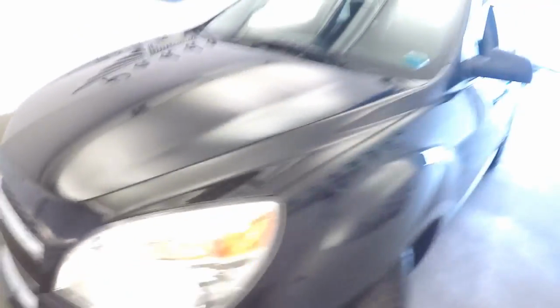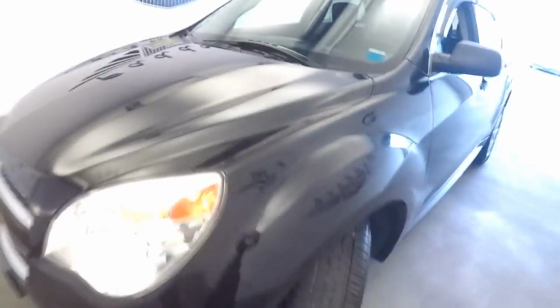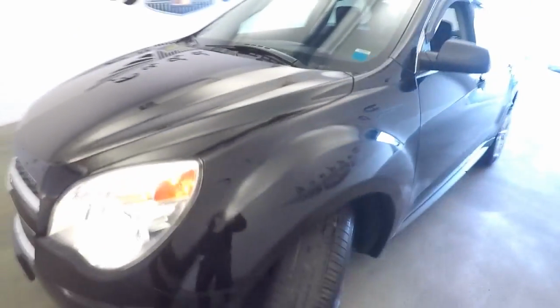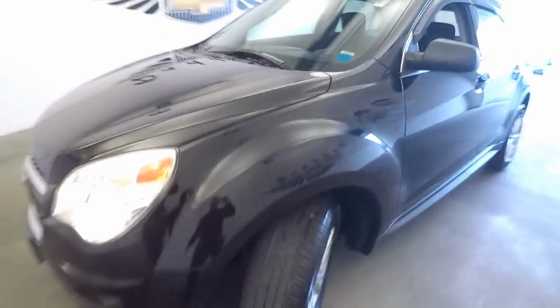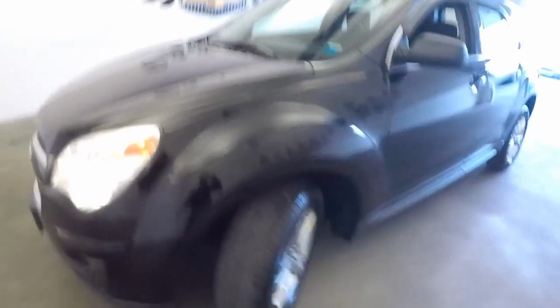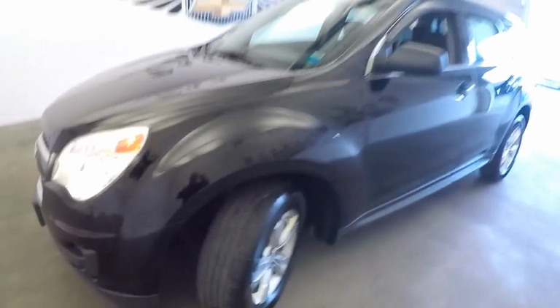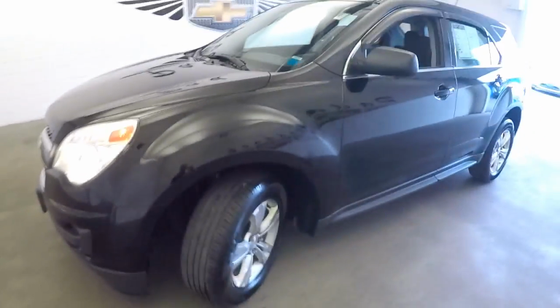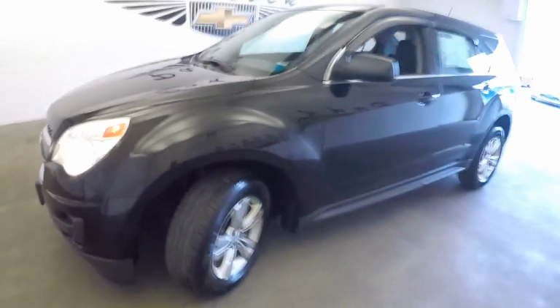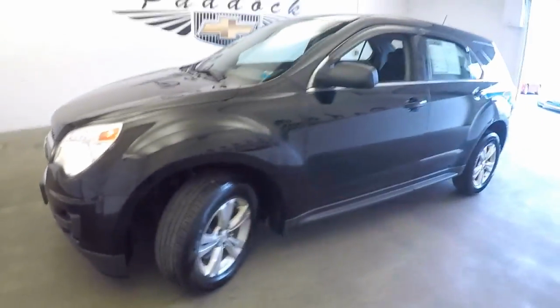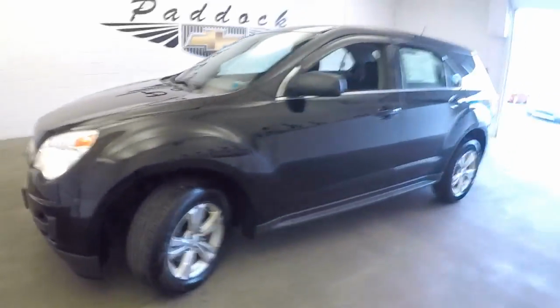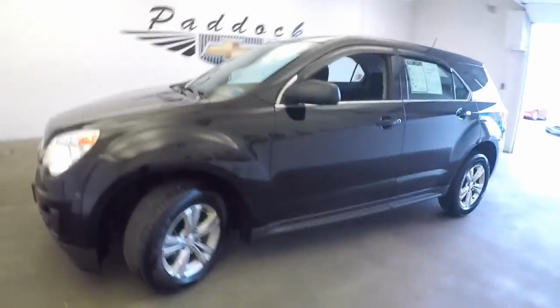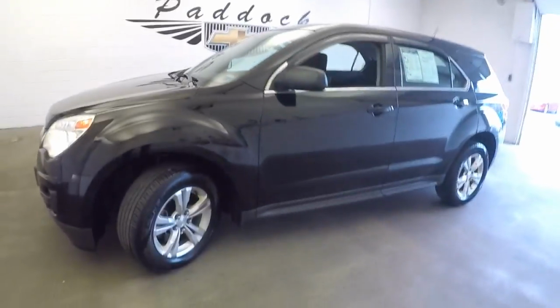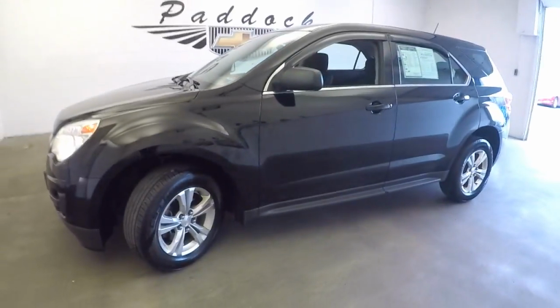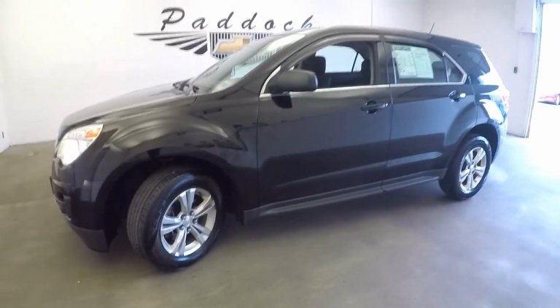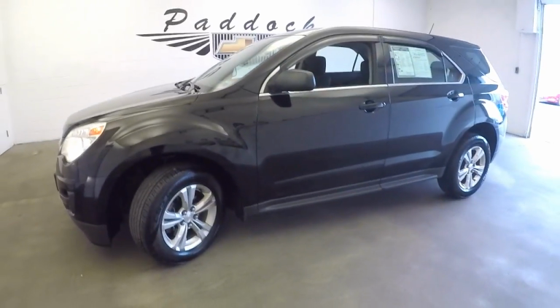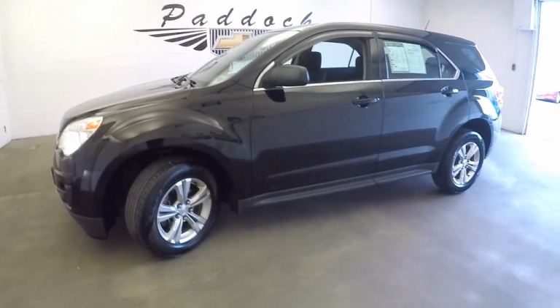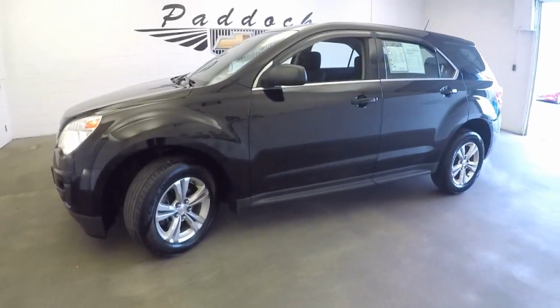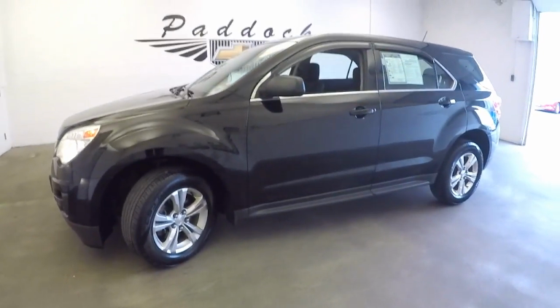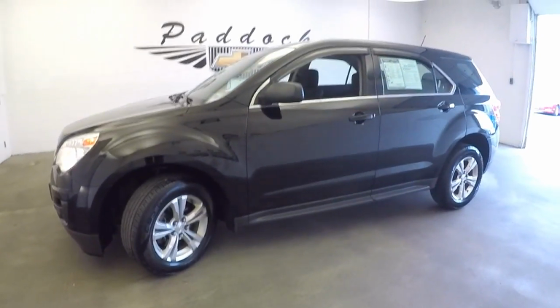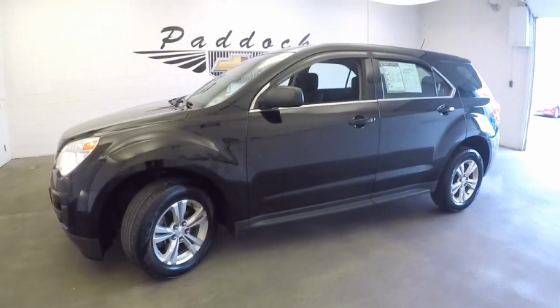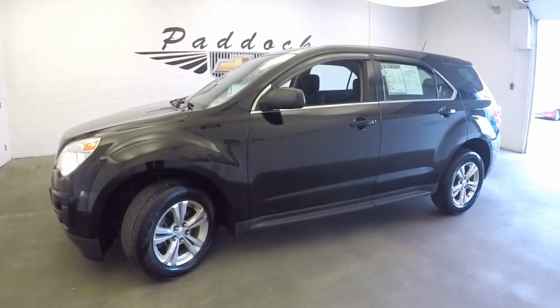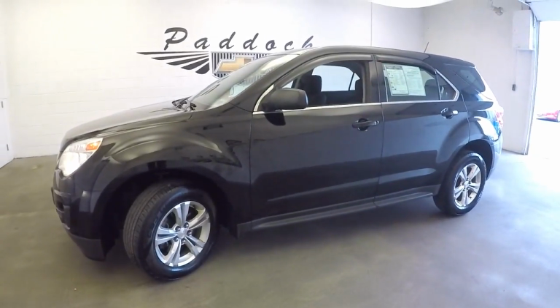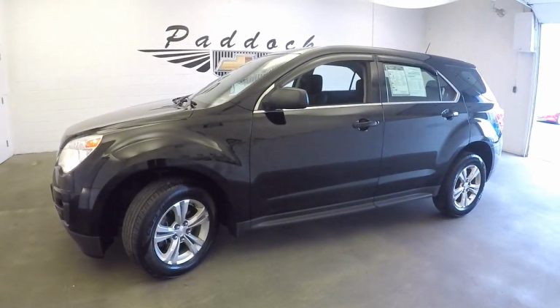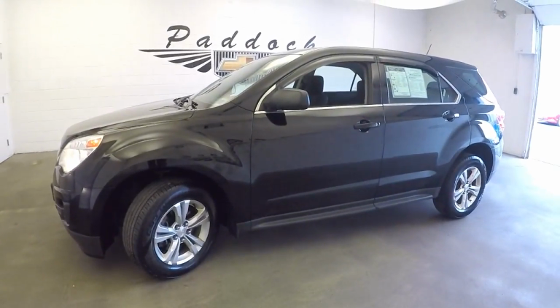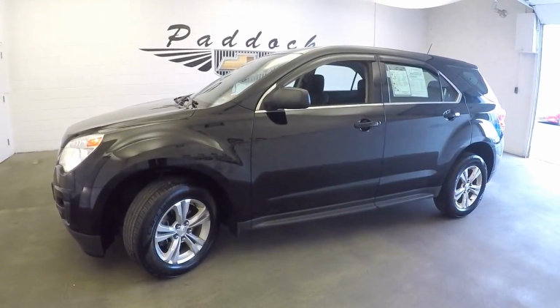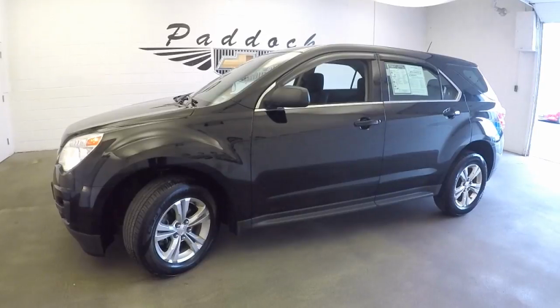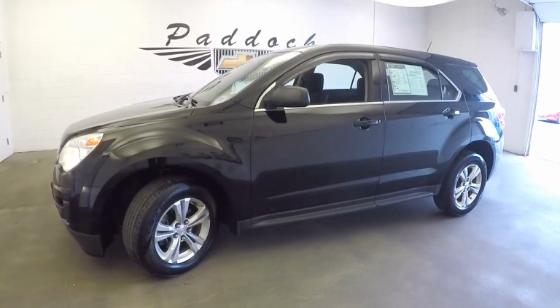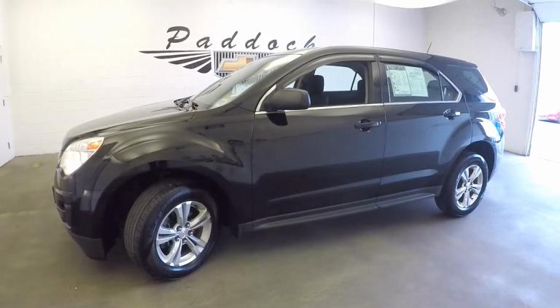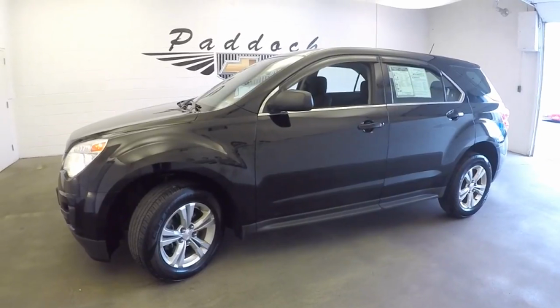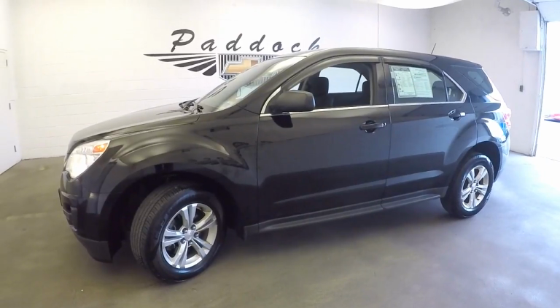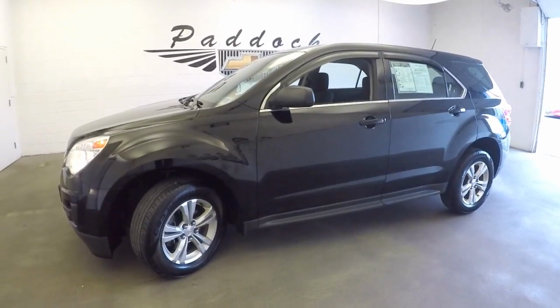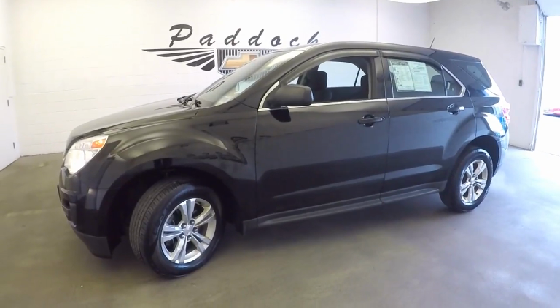If you're interested in this Equinox, give us a call at 876-0945.